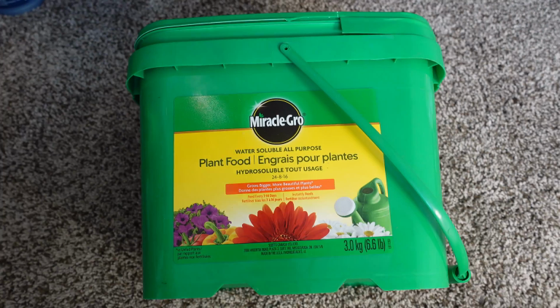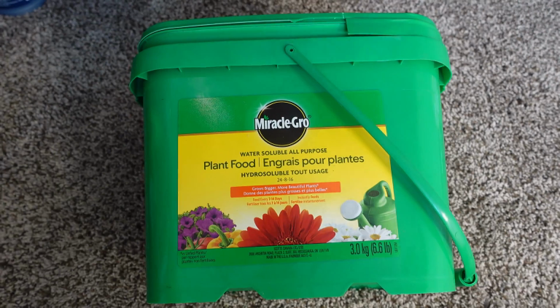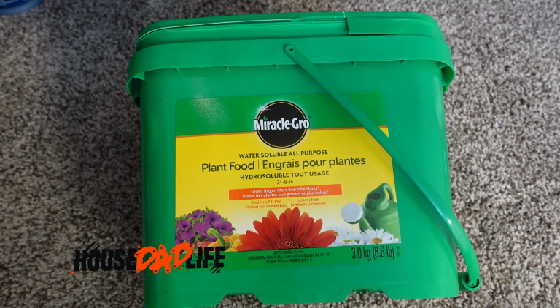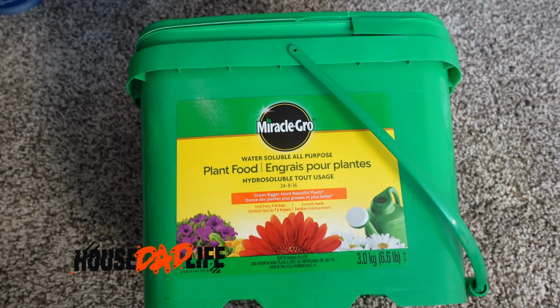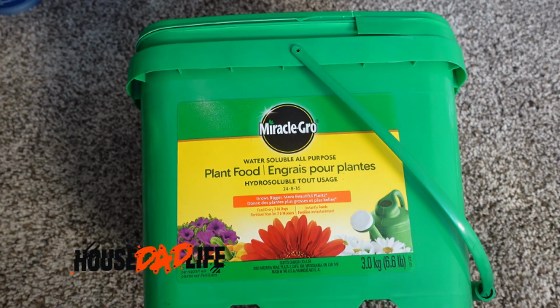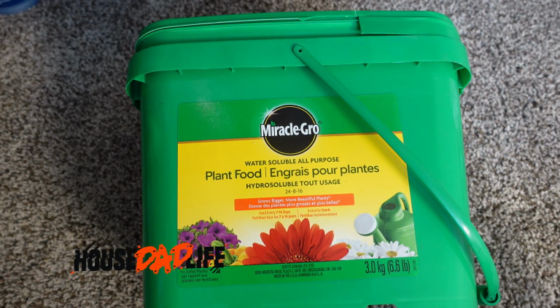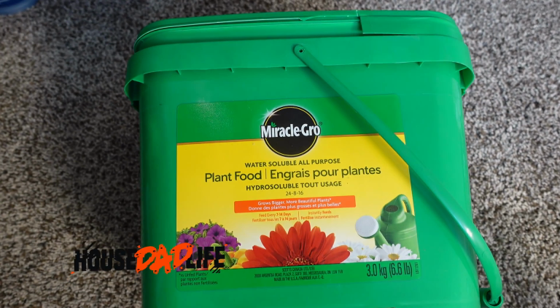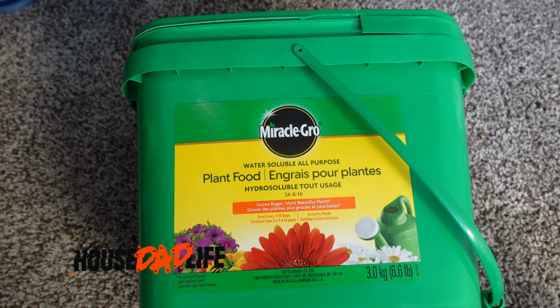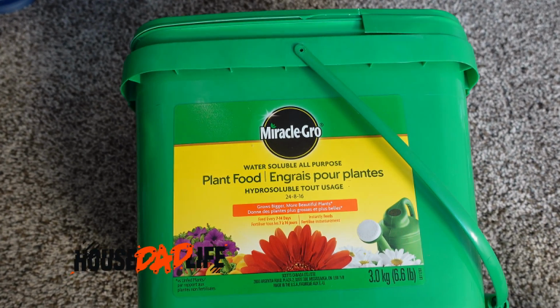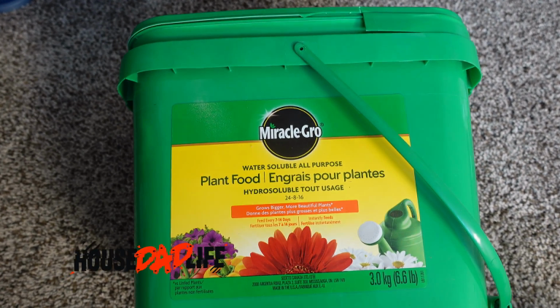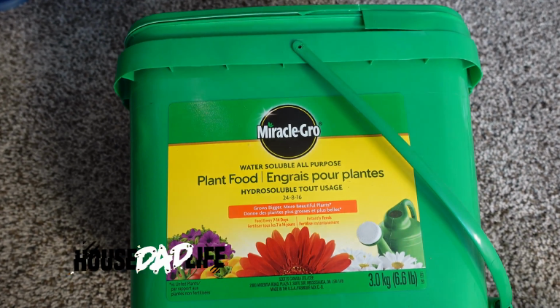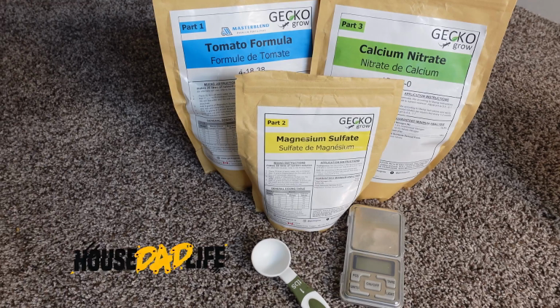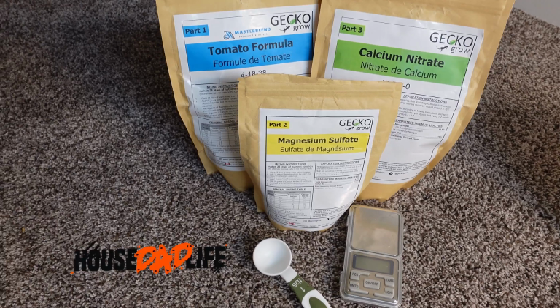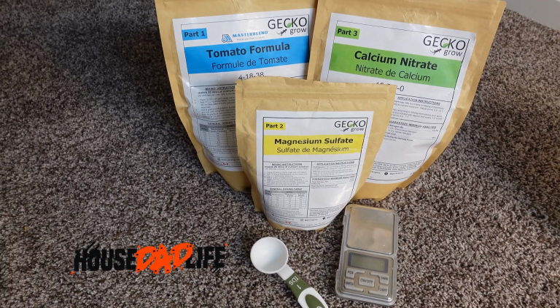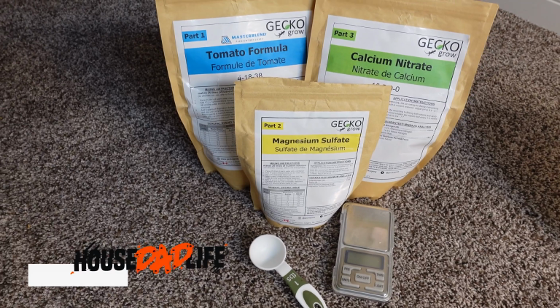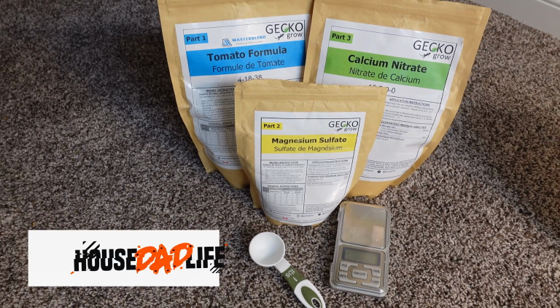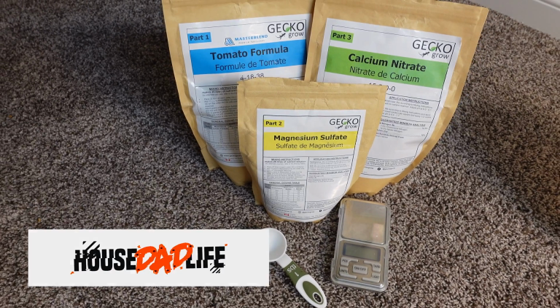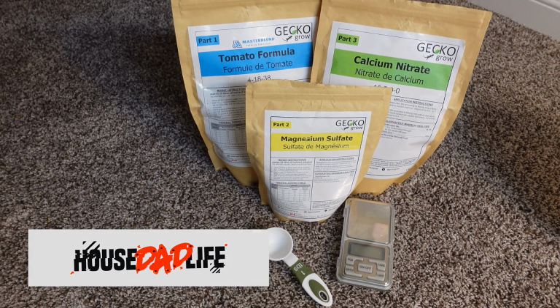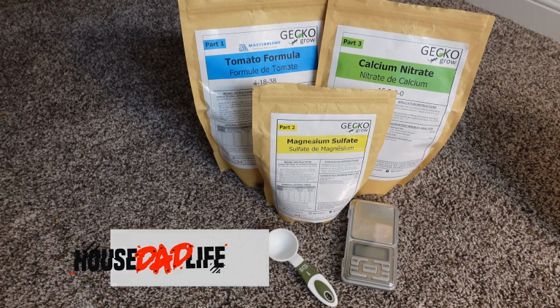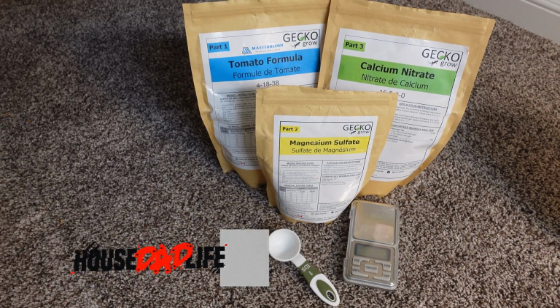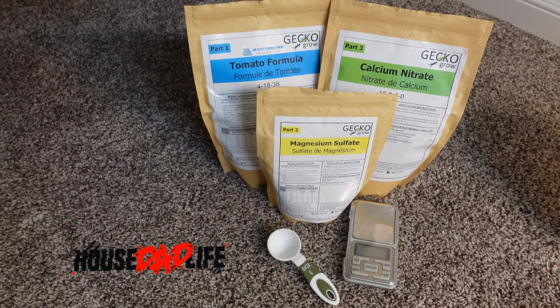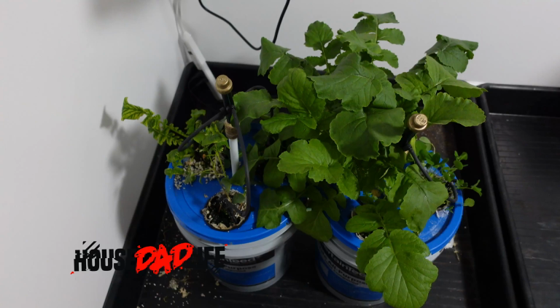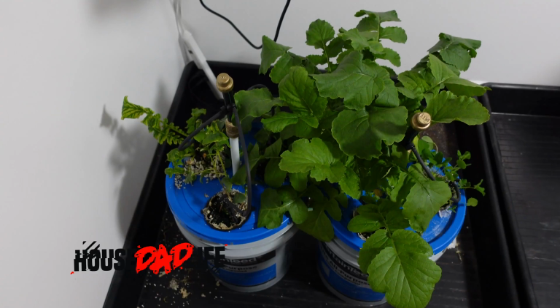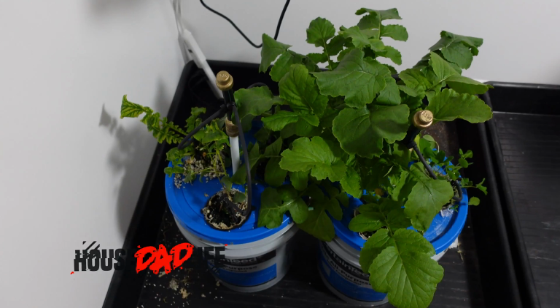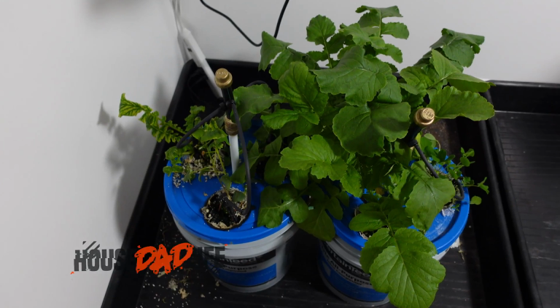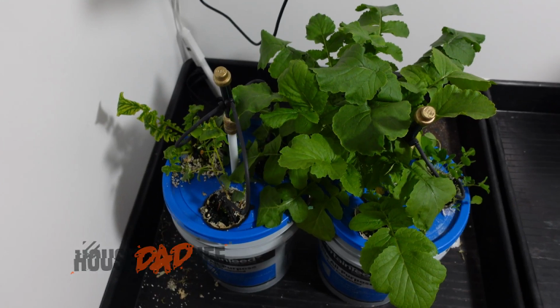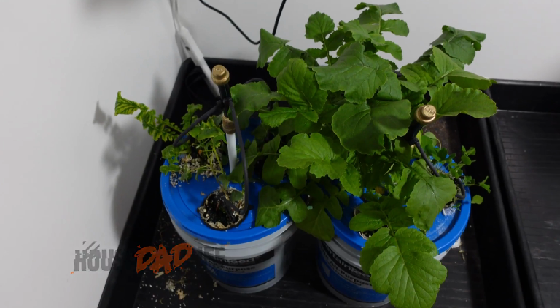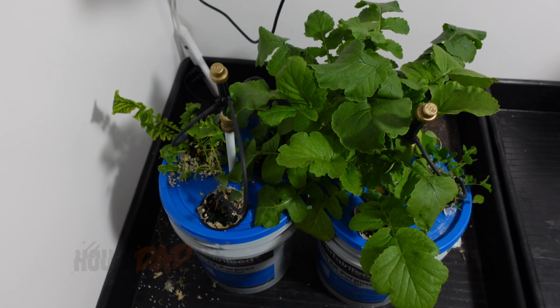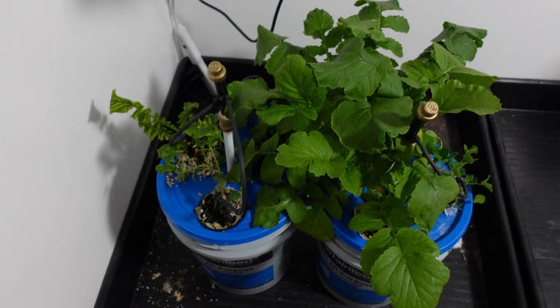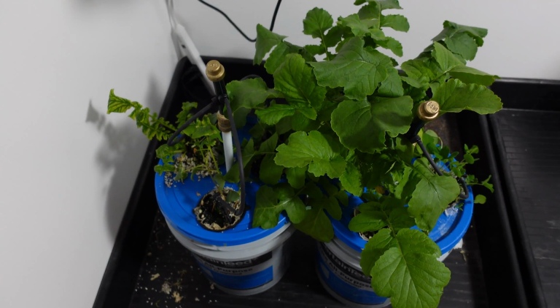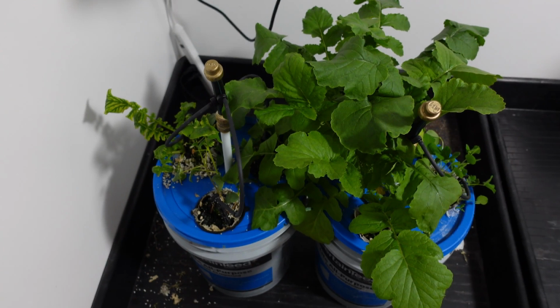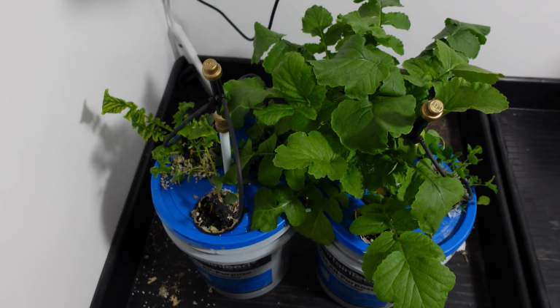Miracle-Gro versus Master Blend! Oh, the blue stuff we all love!